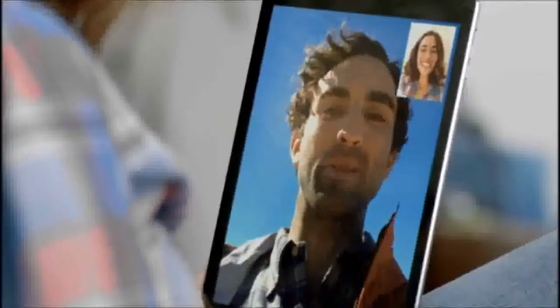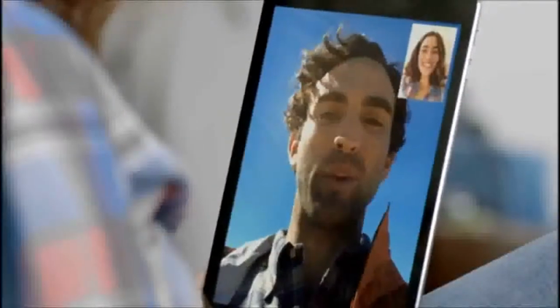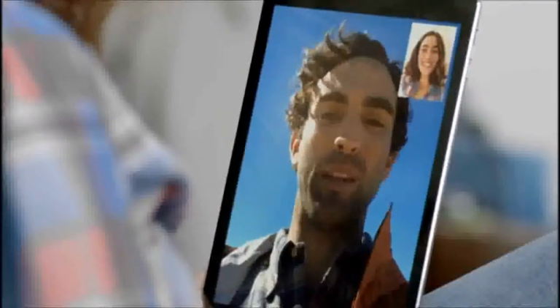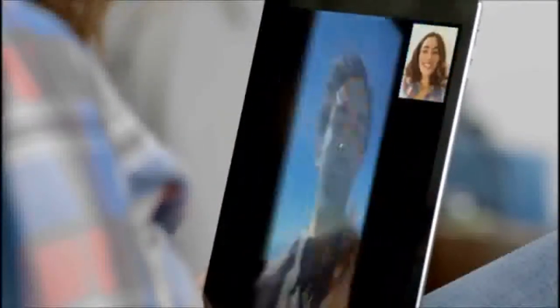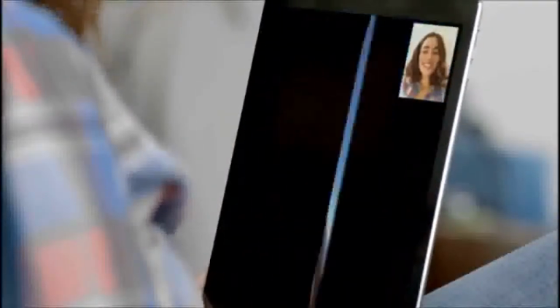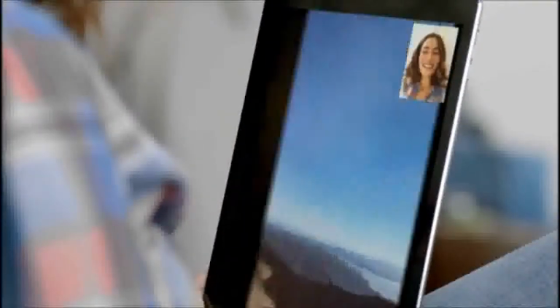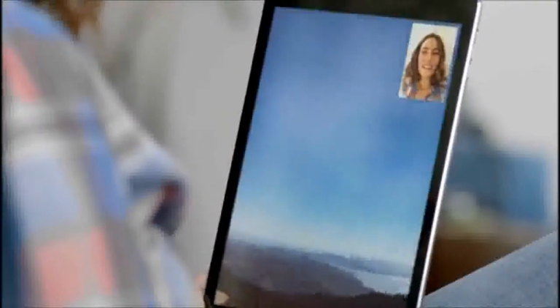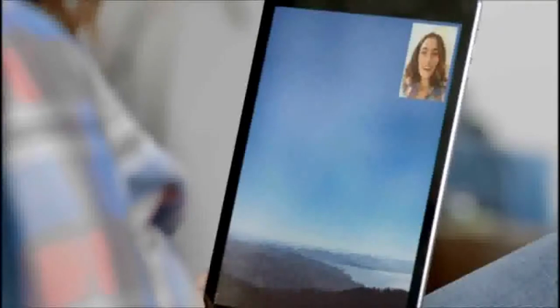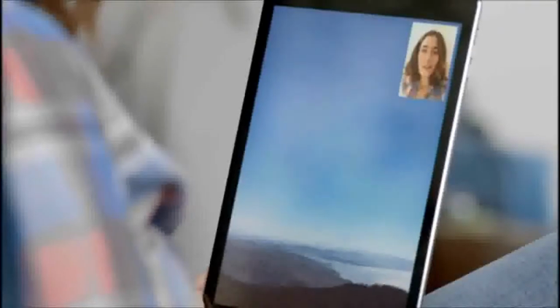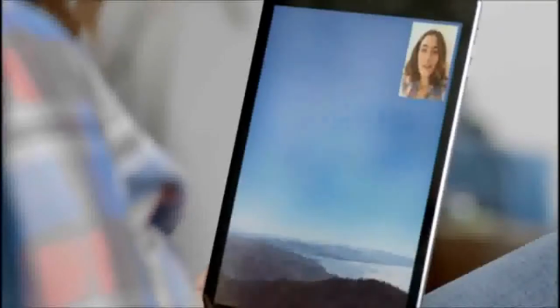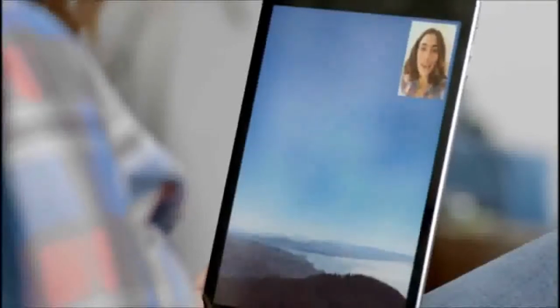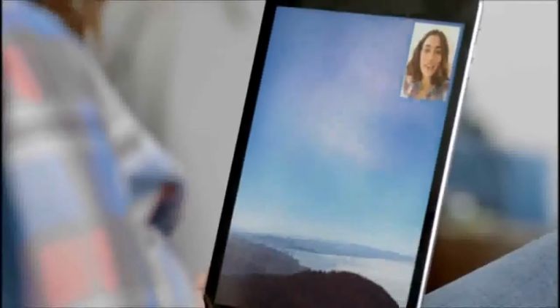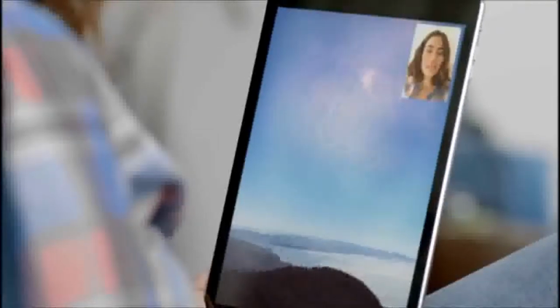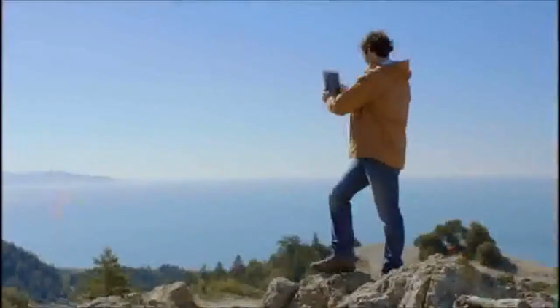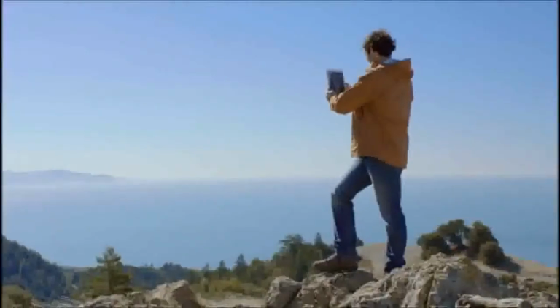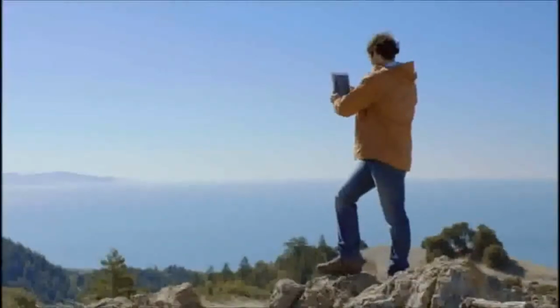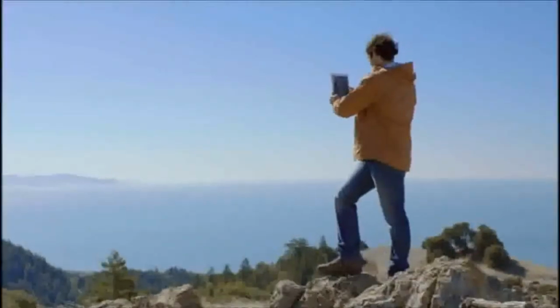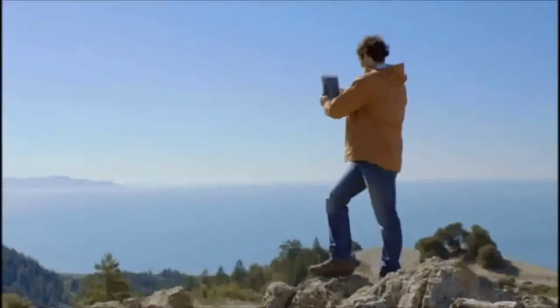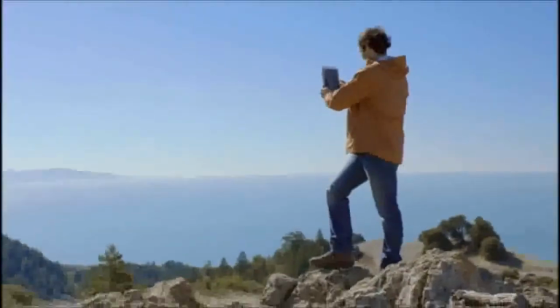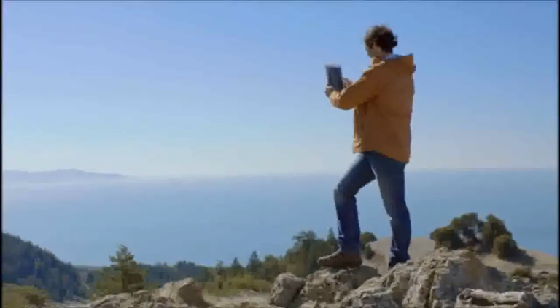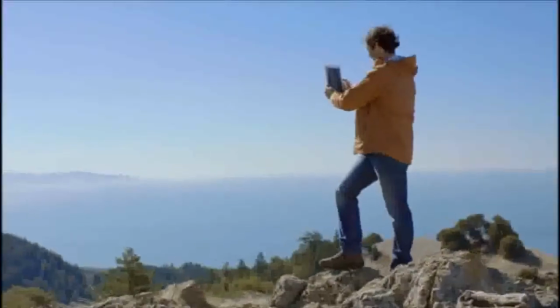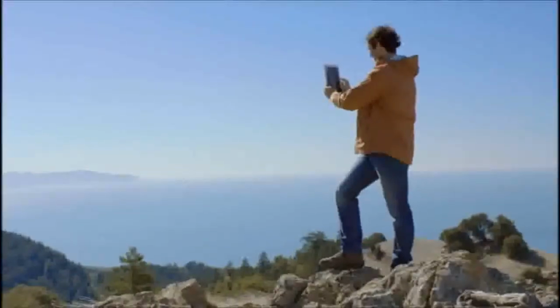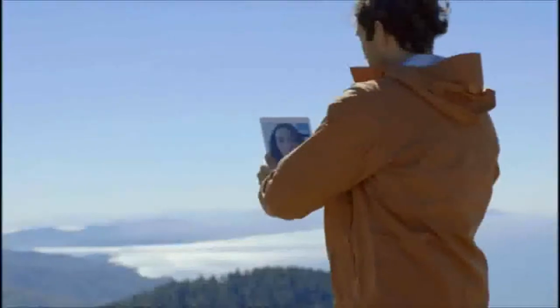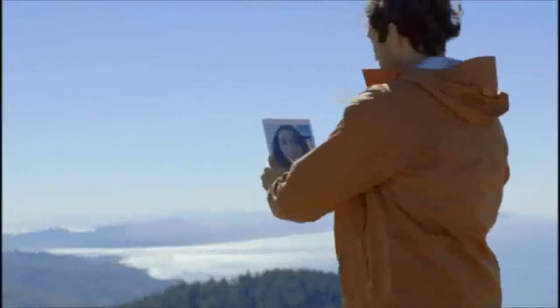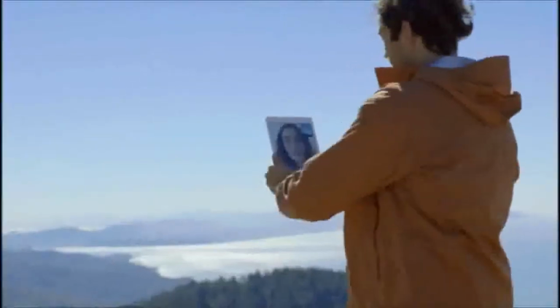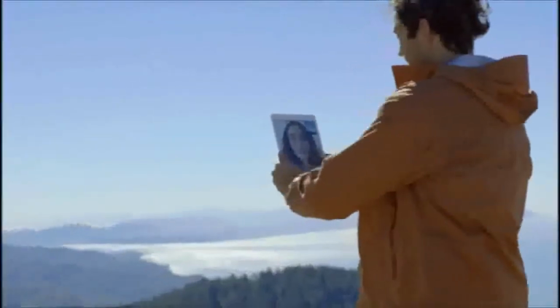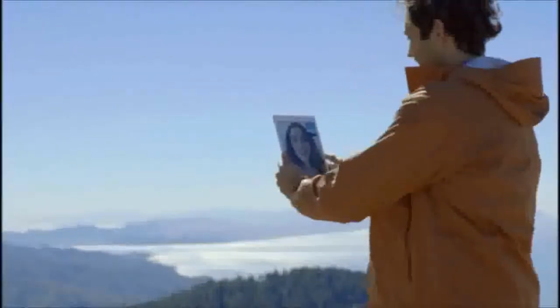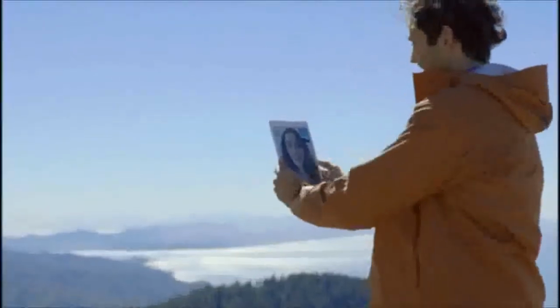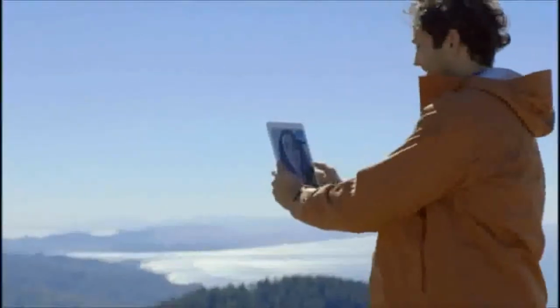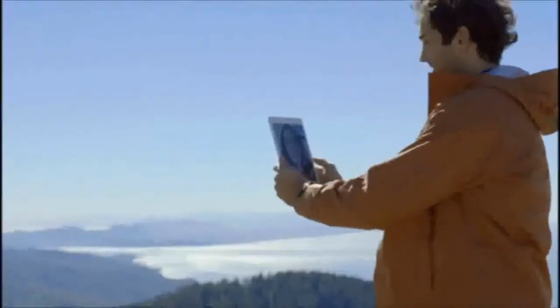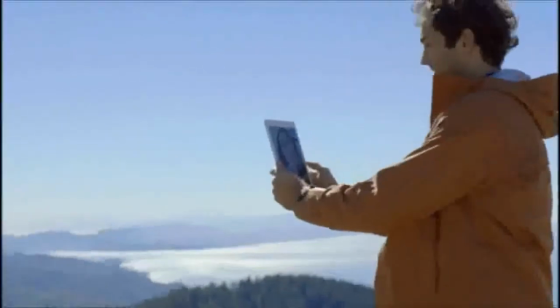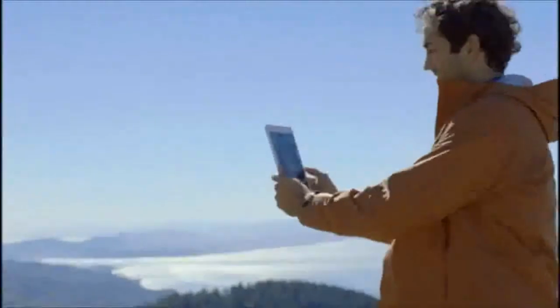We've also improved the FaceTime and iSight cameras, adding new processors and sensors, so you get much clearer, sharper images and video.